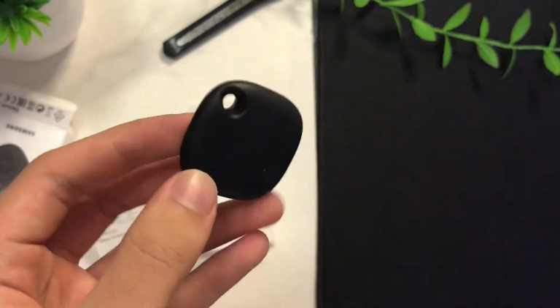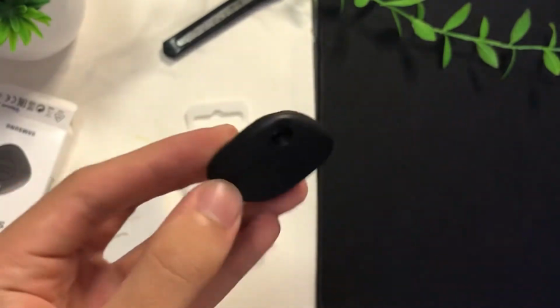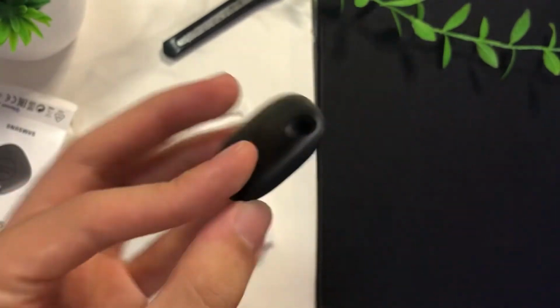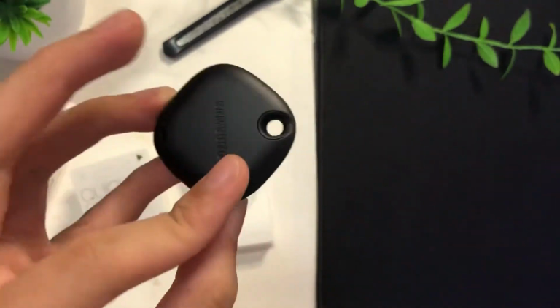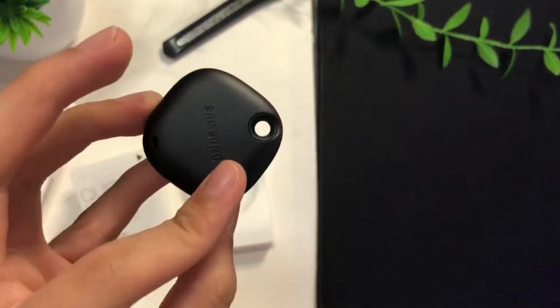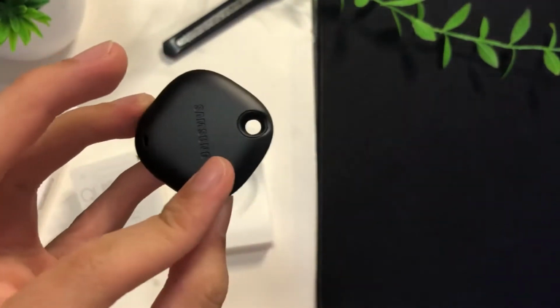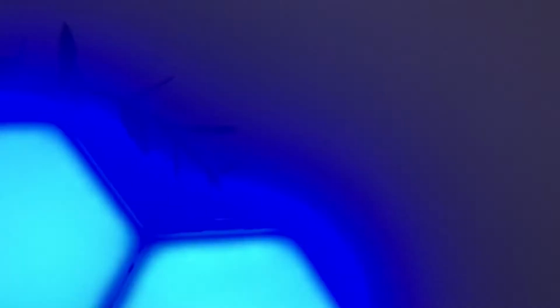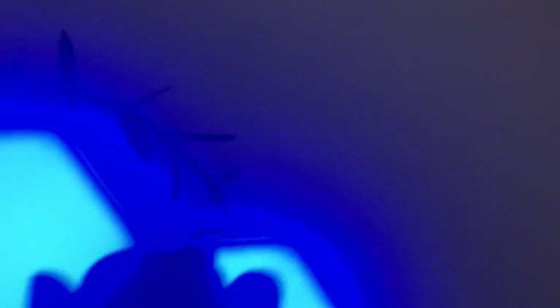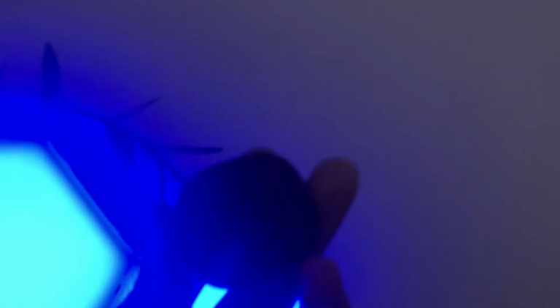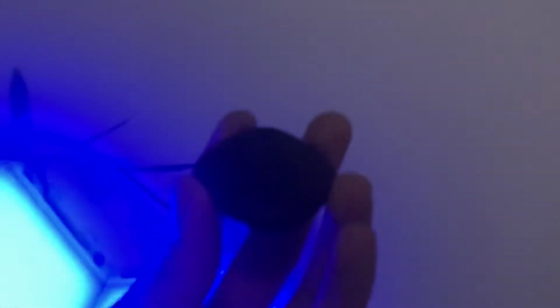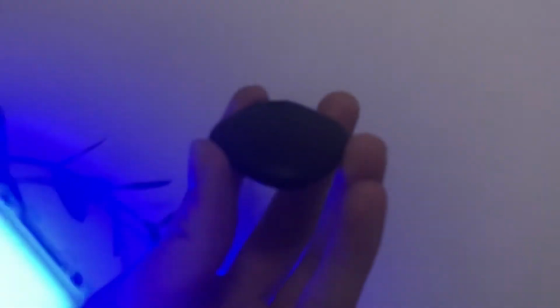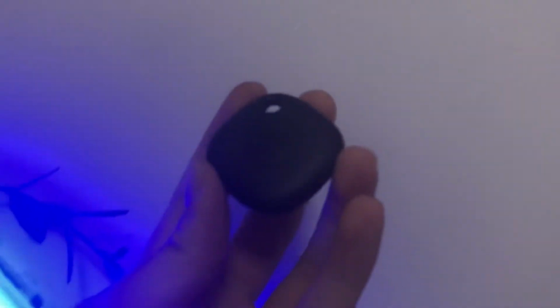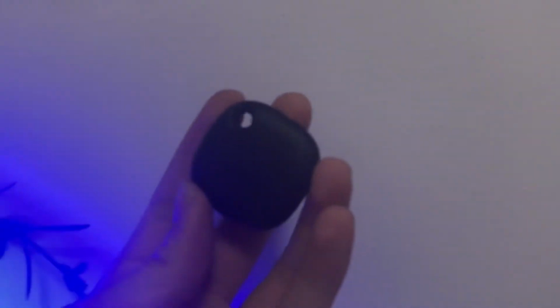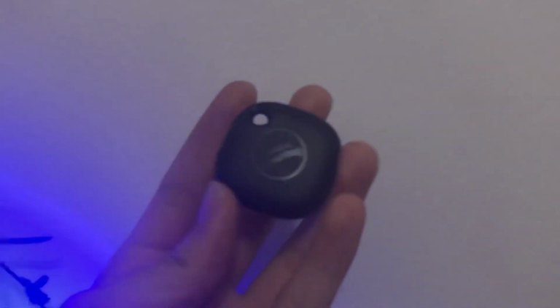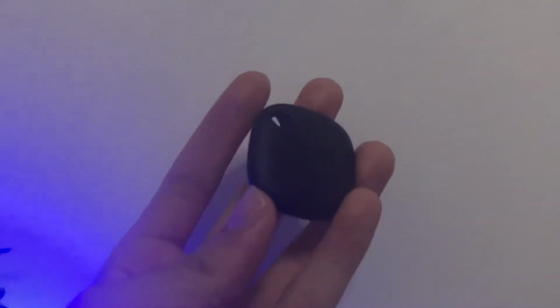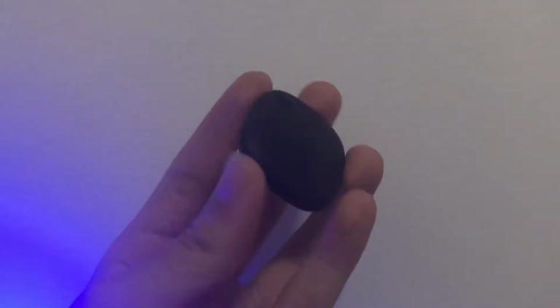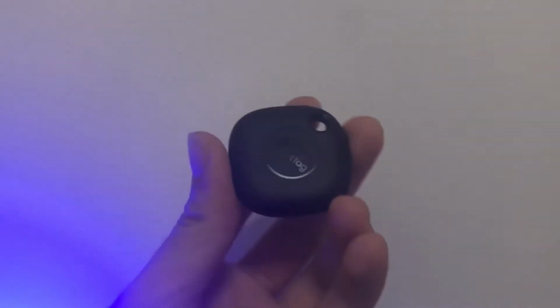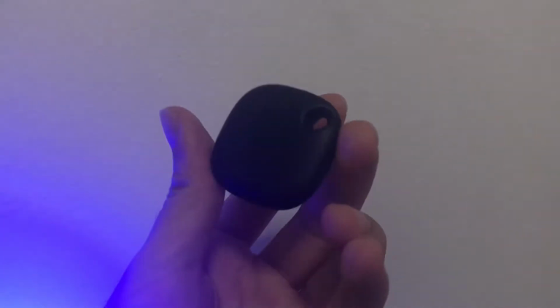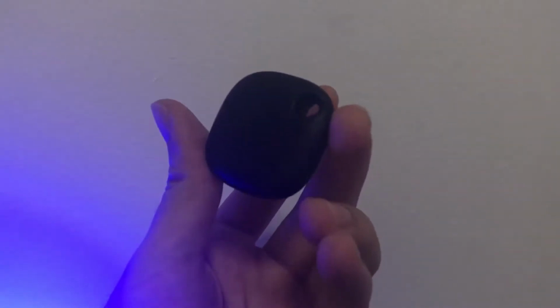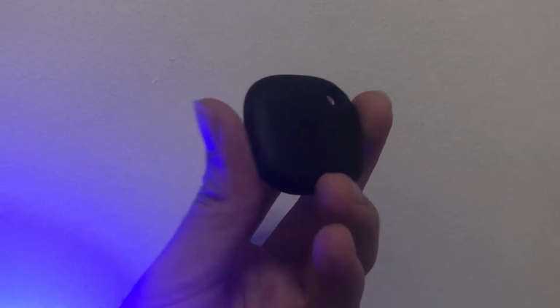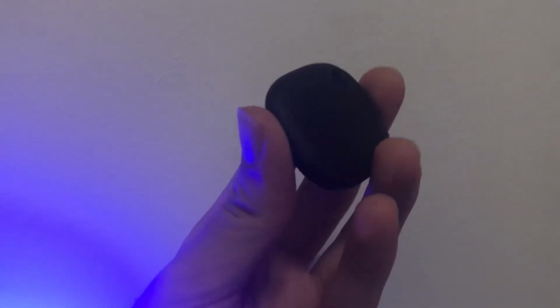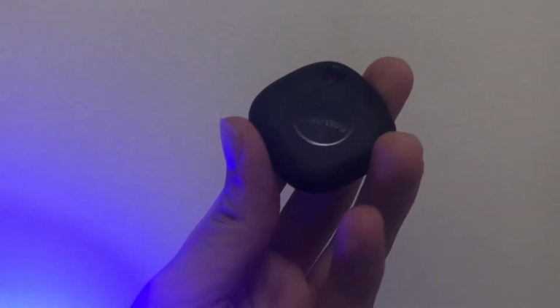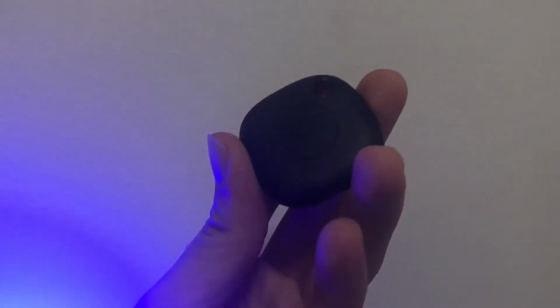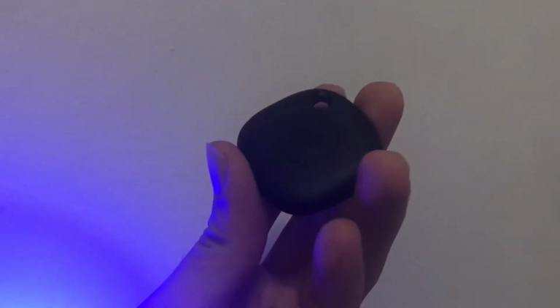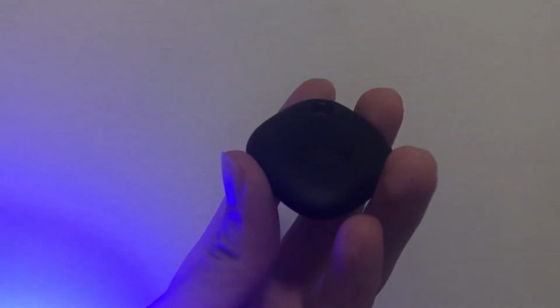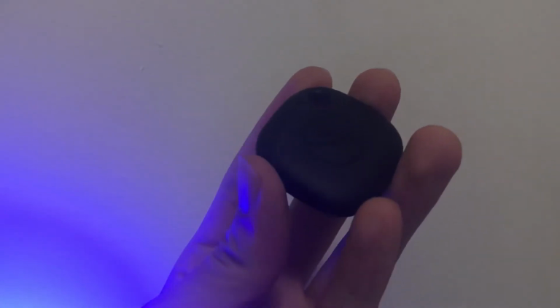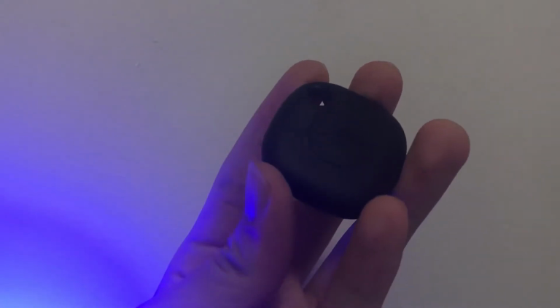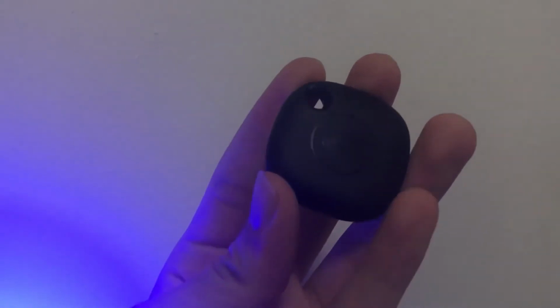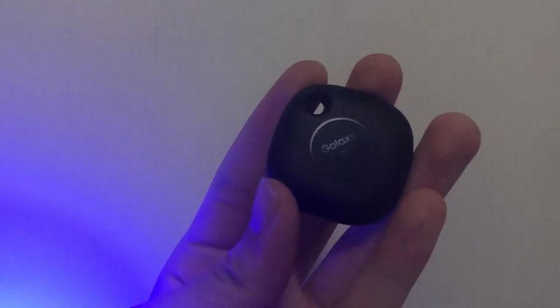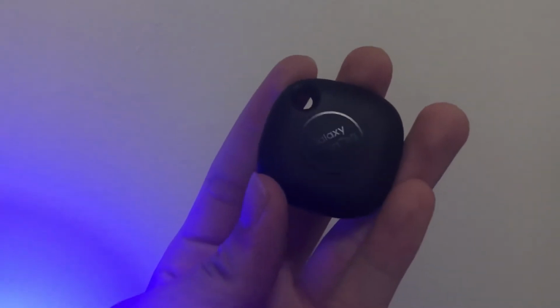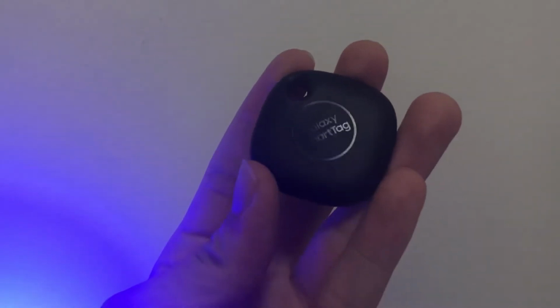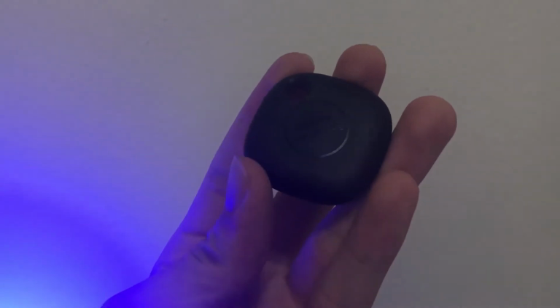So this is the Galaxy SmartTag — it is really black in colour, it looks very dull, but nonetheless feels quite nice in the hand.